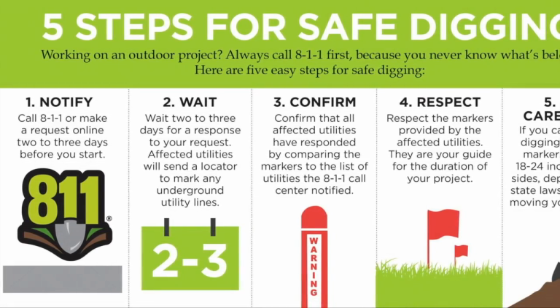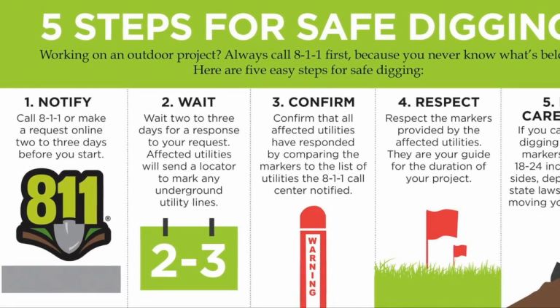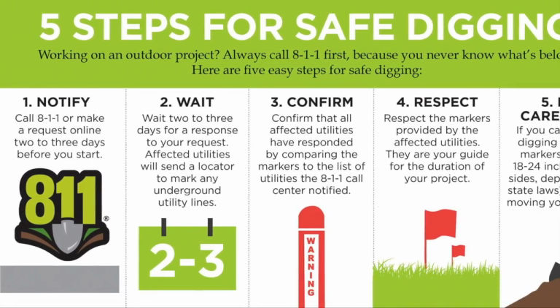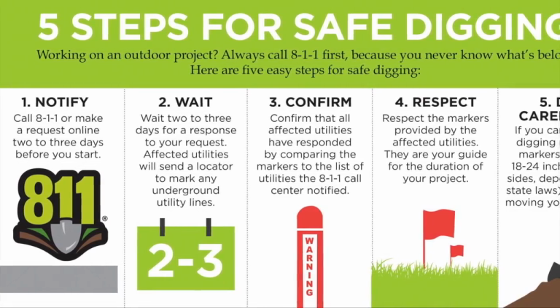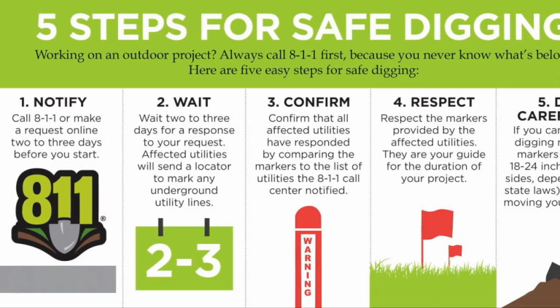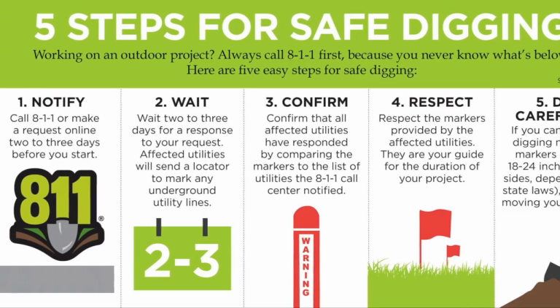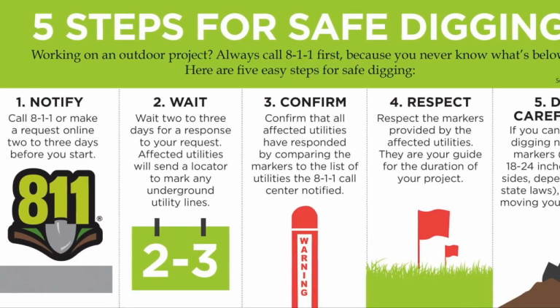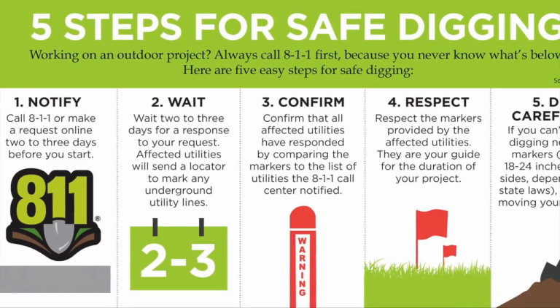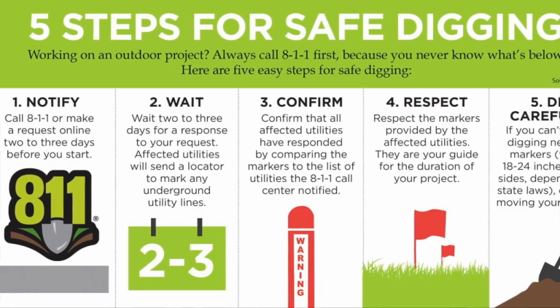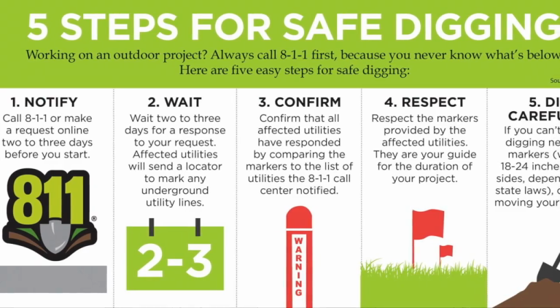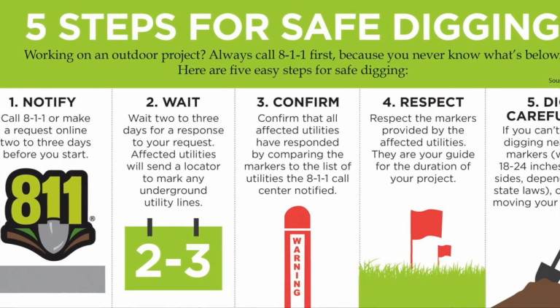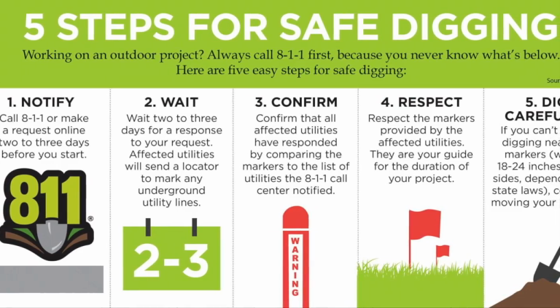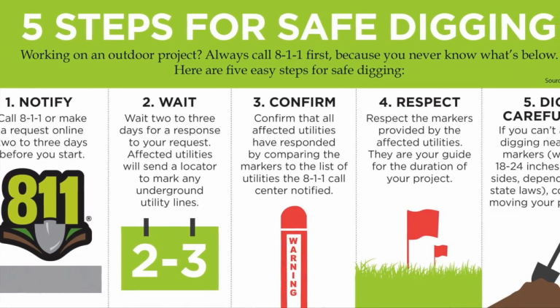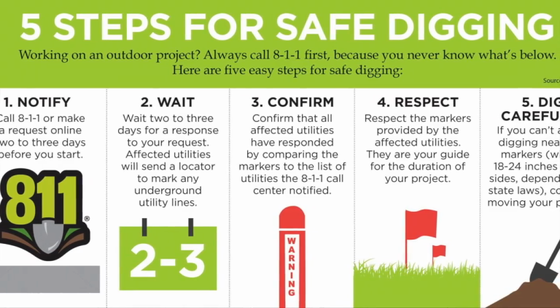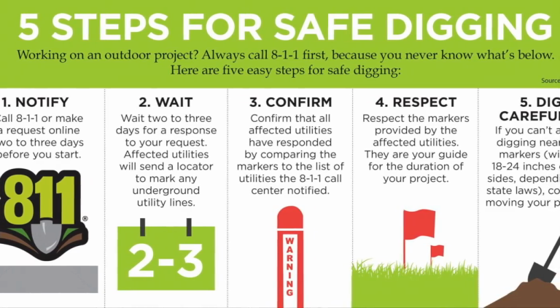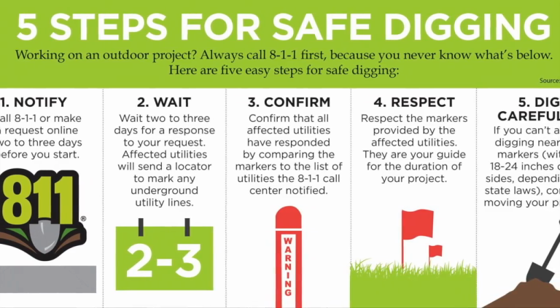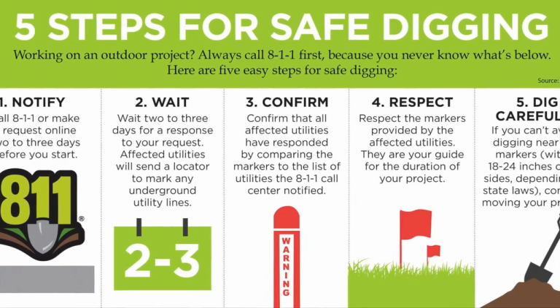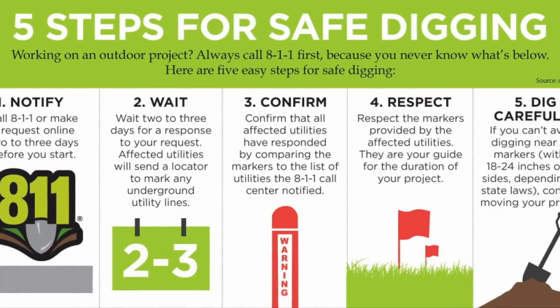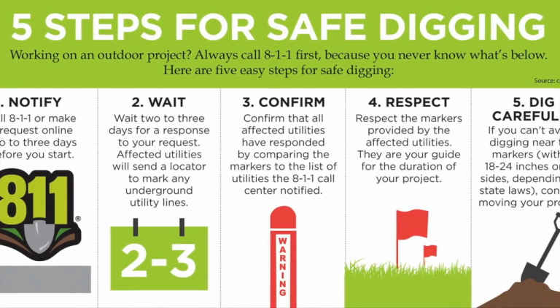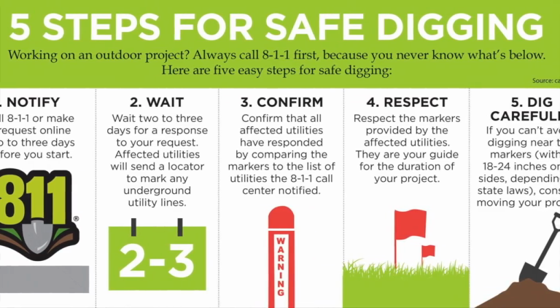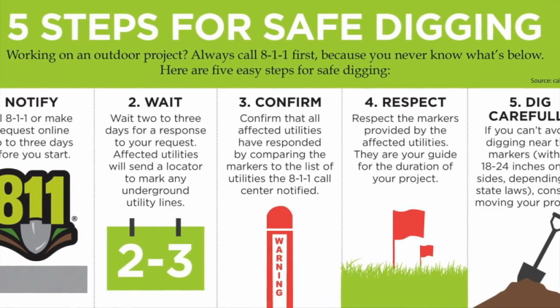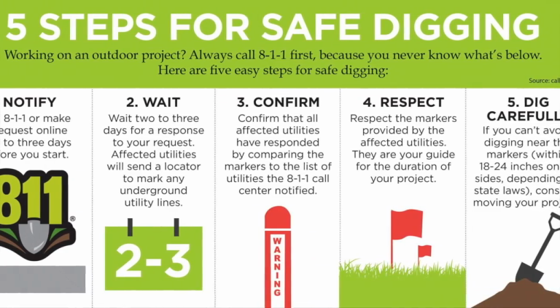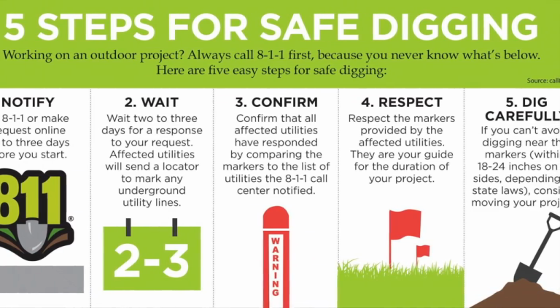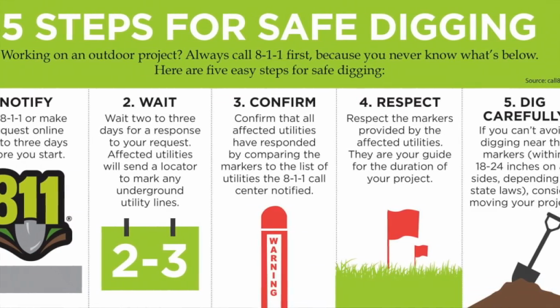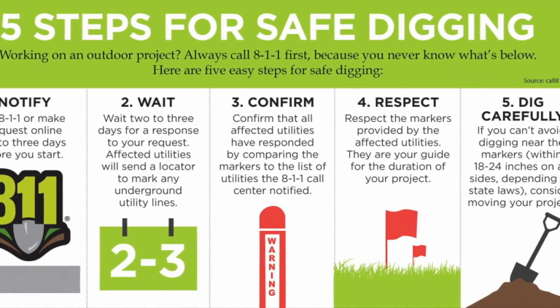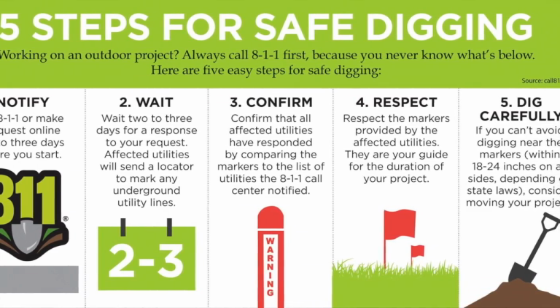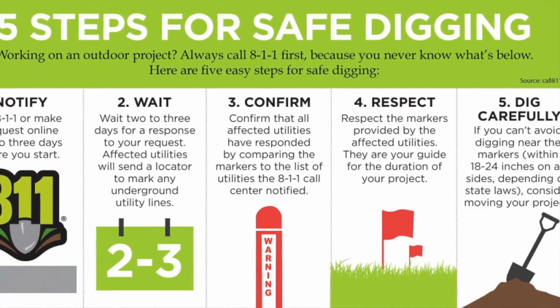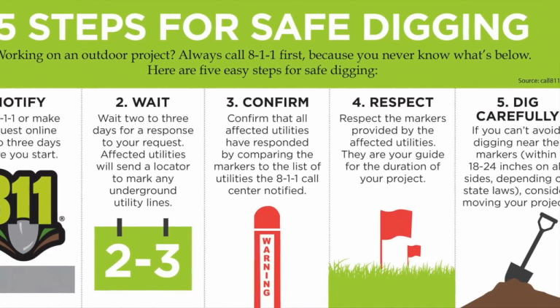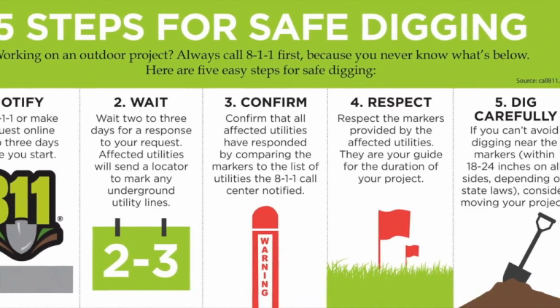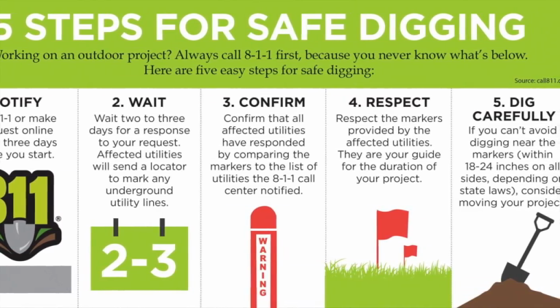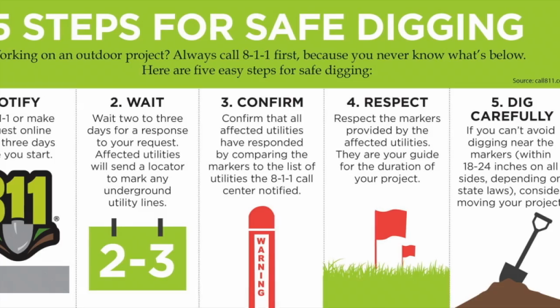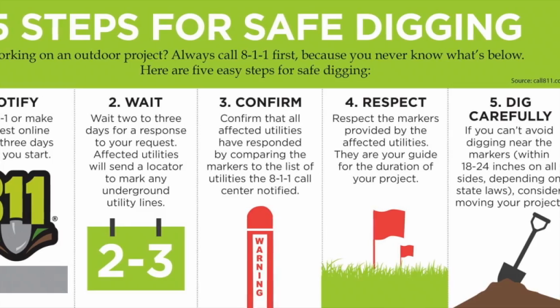Always call 811 before you dig. Be sure to follow the 5 steps for safe digging.